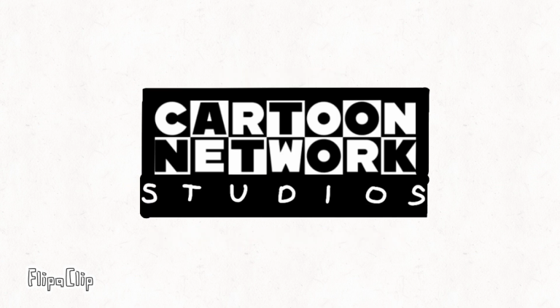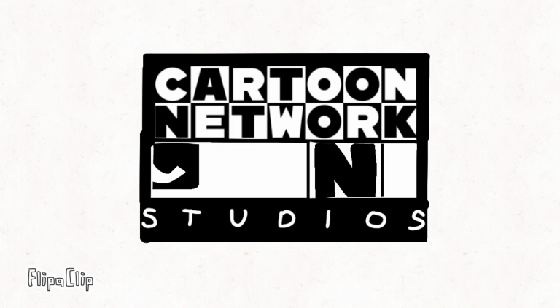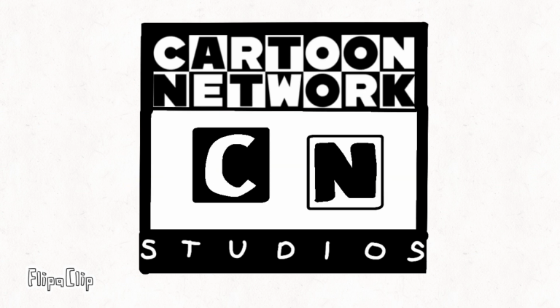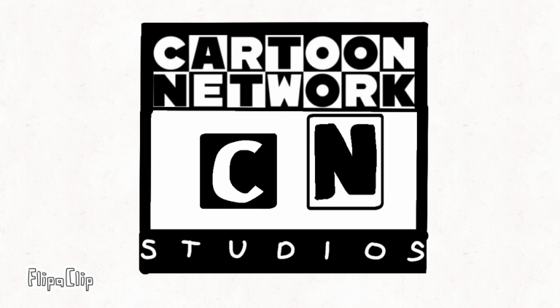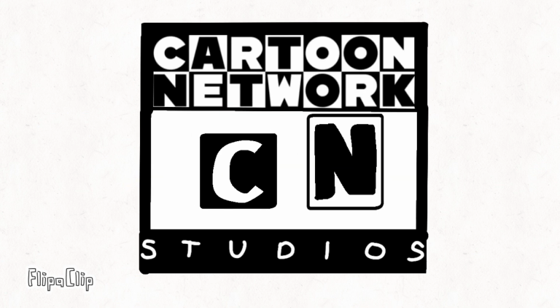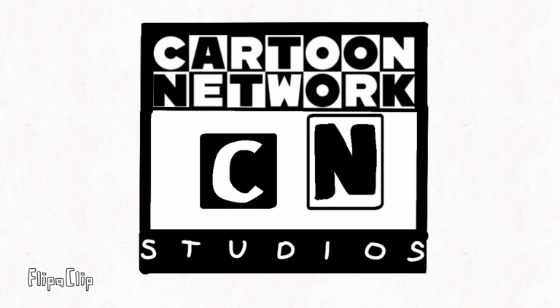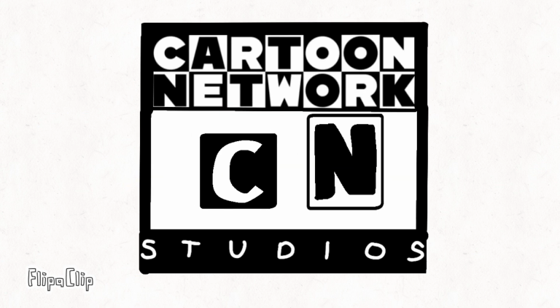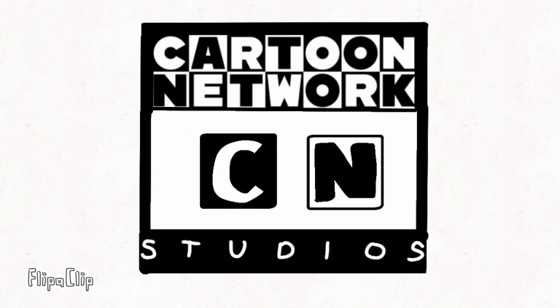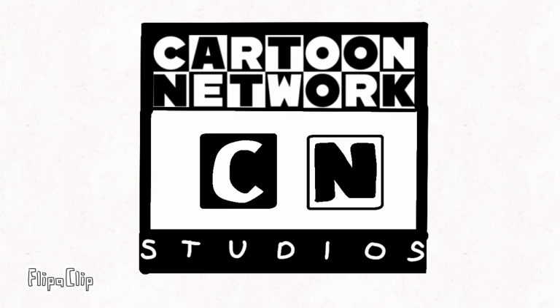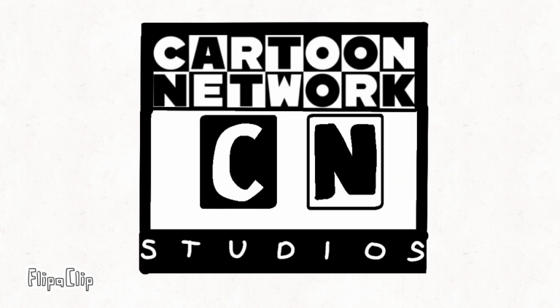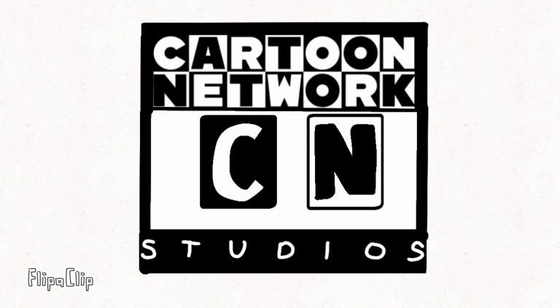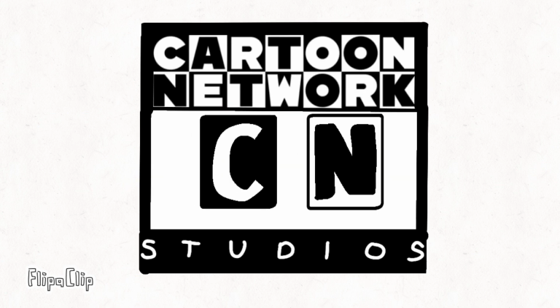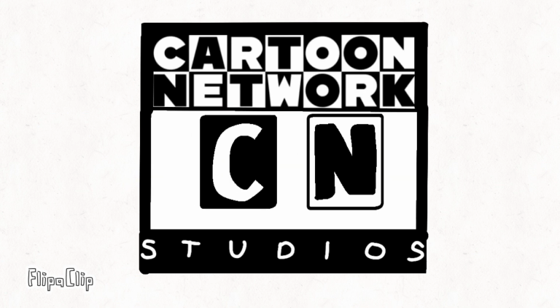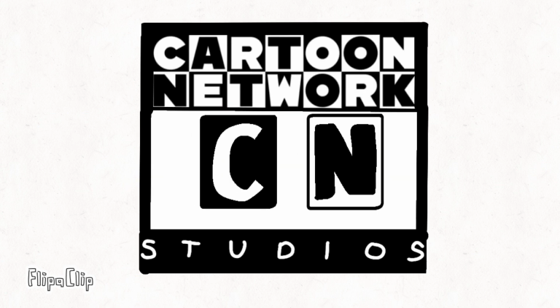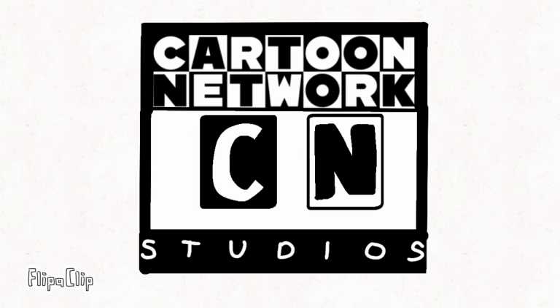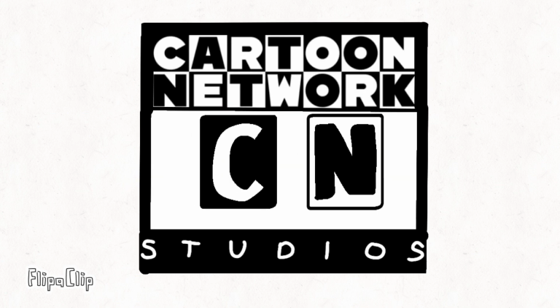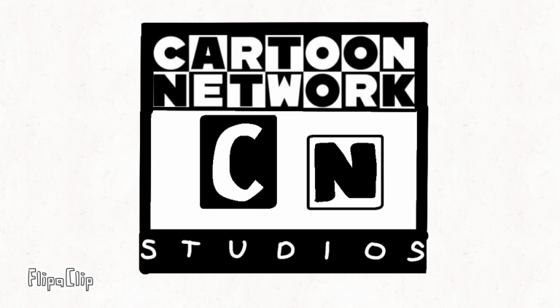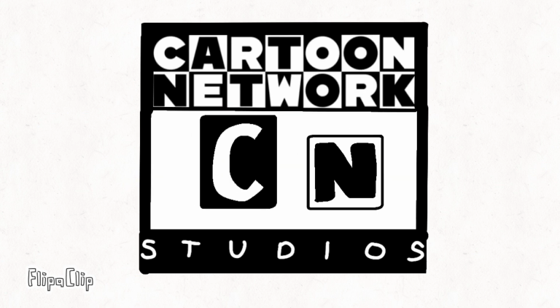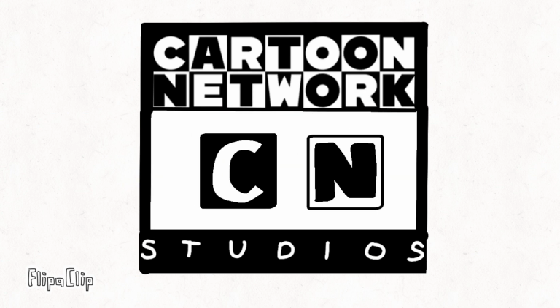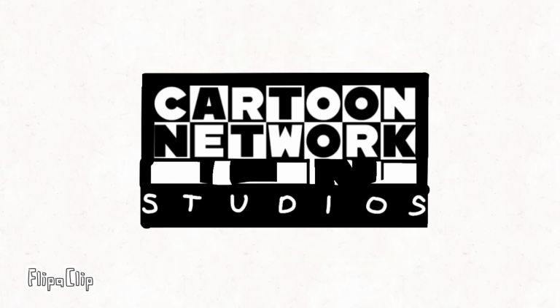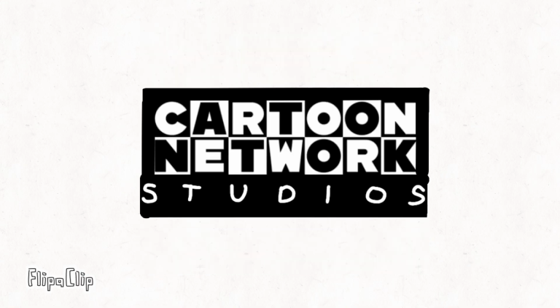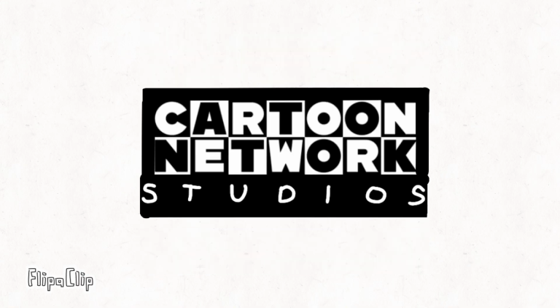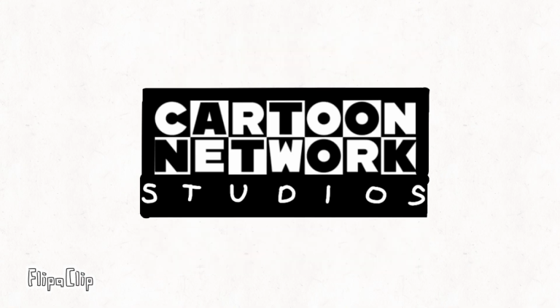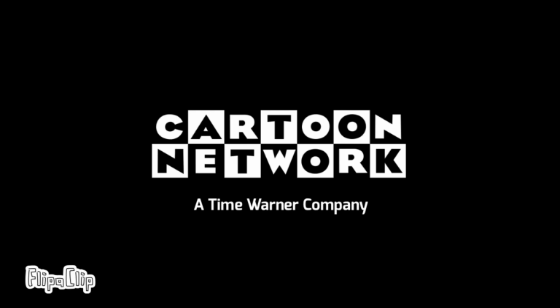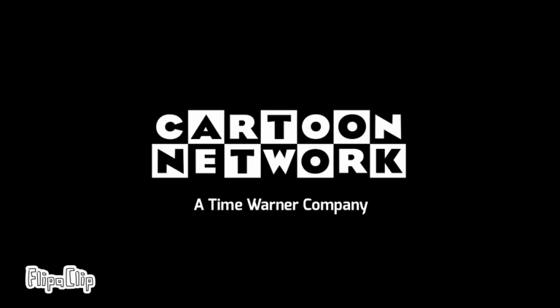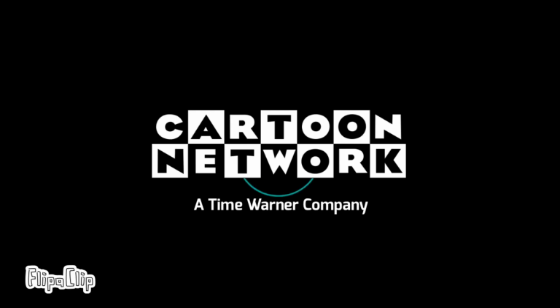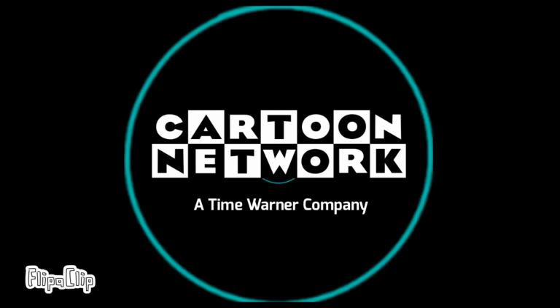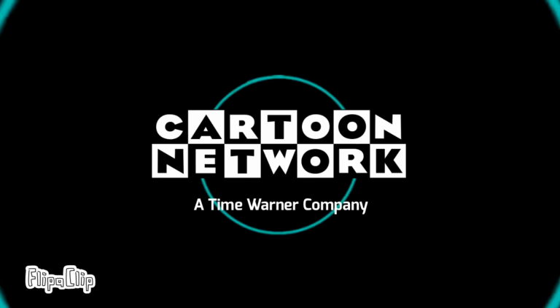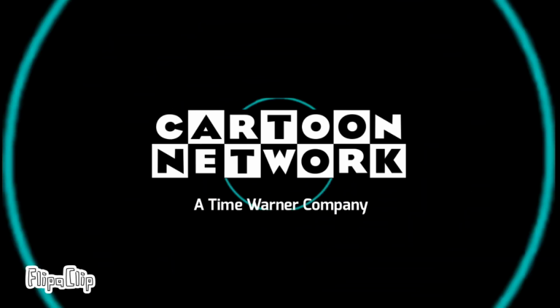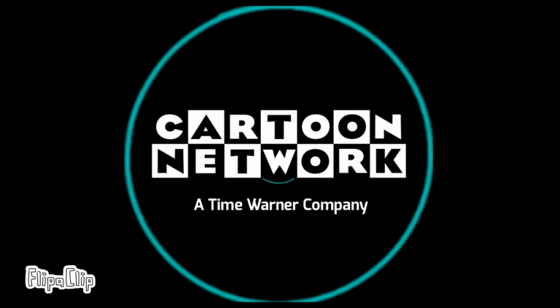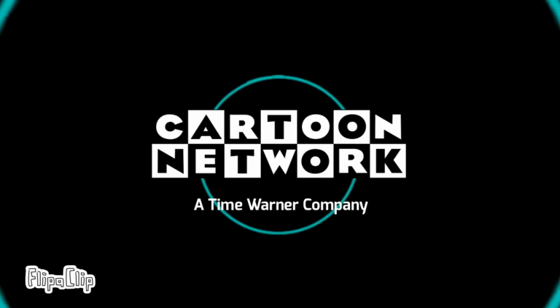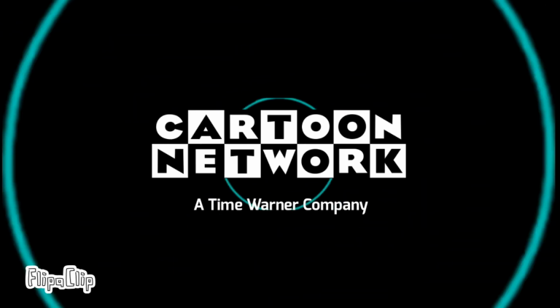See, look, it's our logo. Go. Go. Go. Thank you.